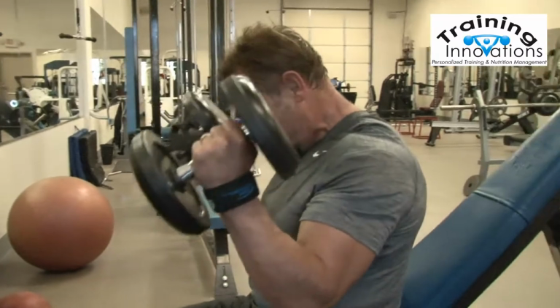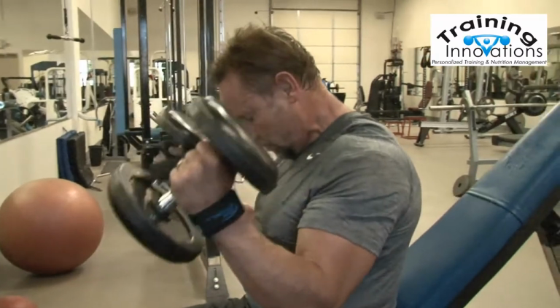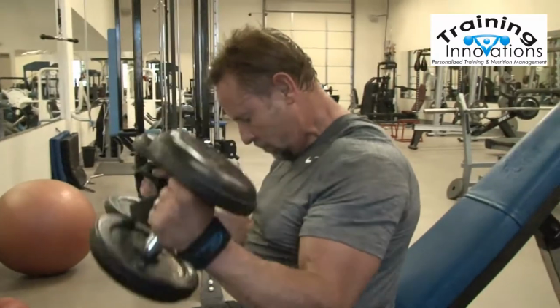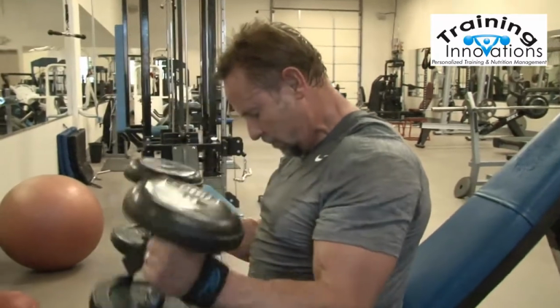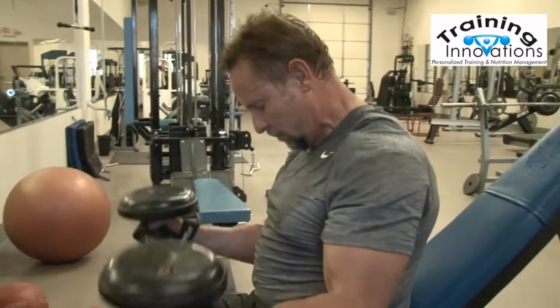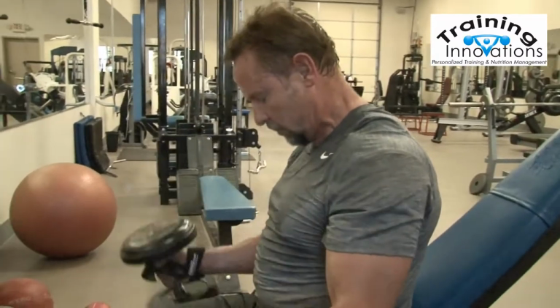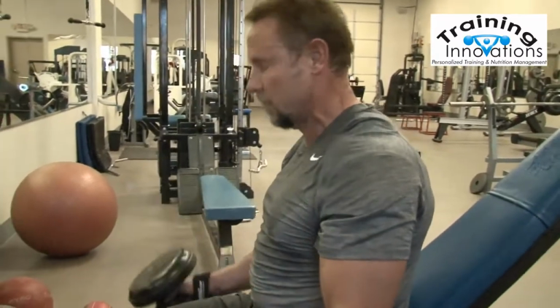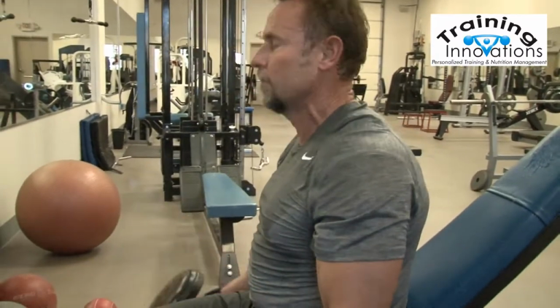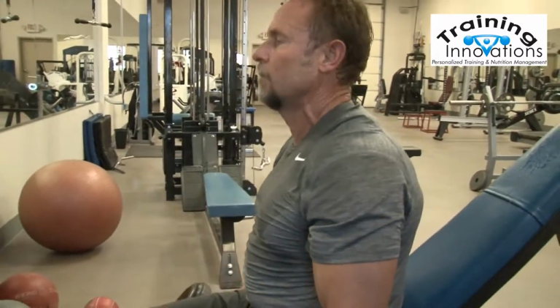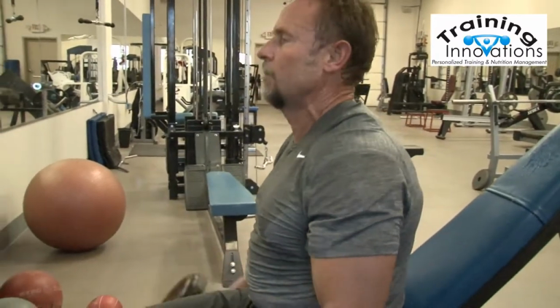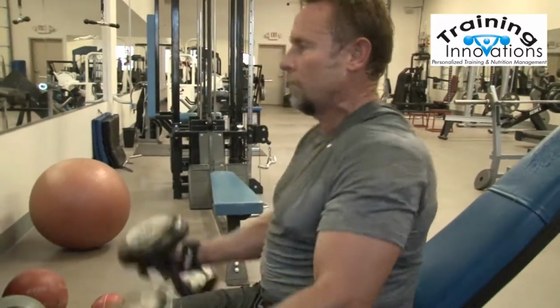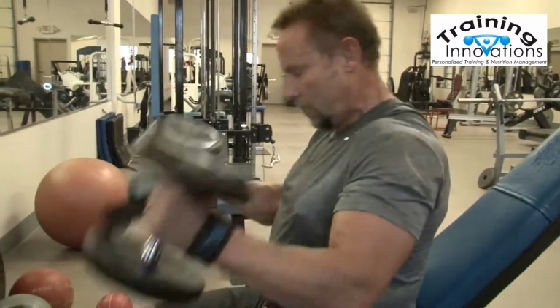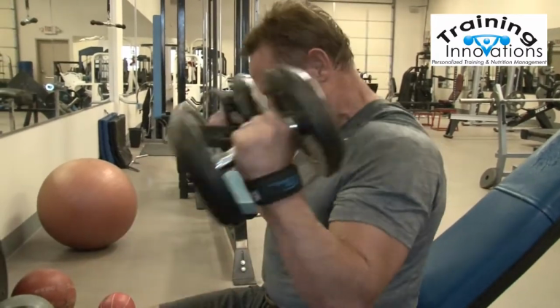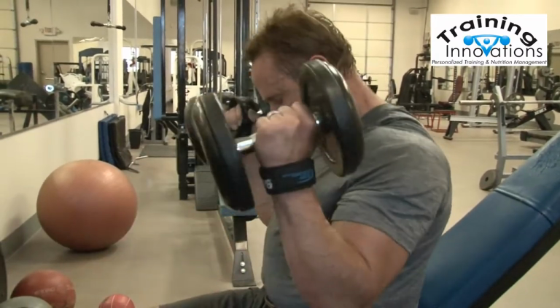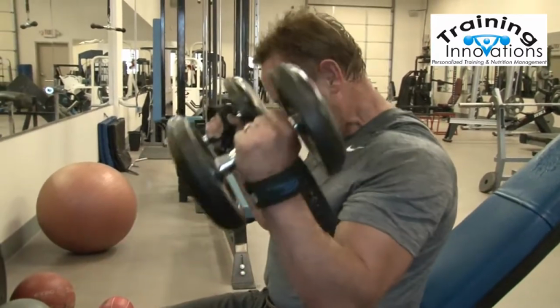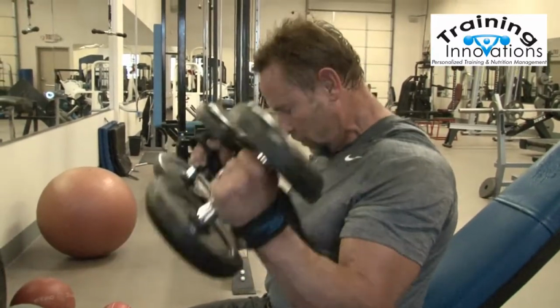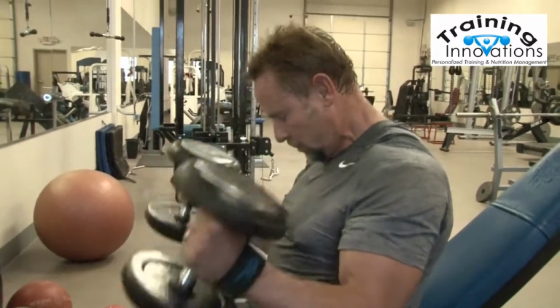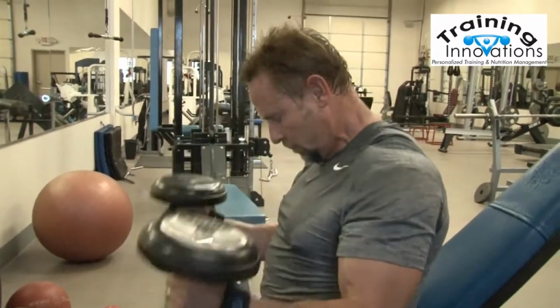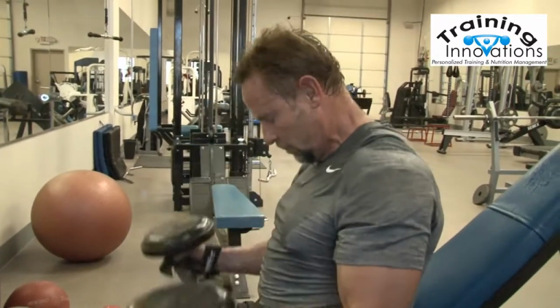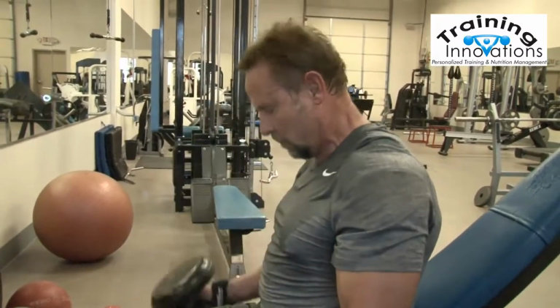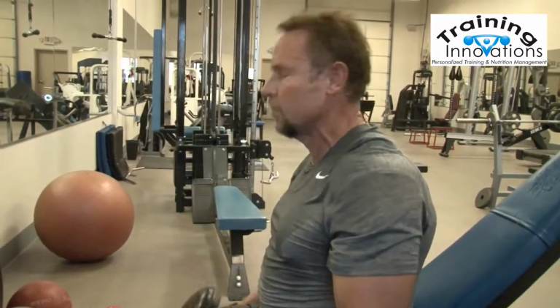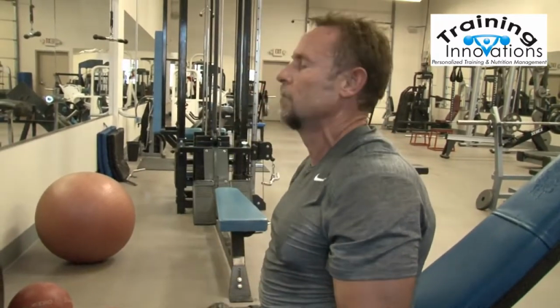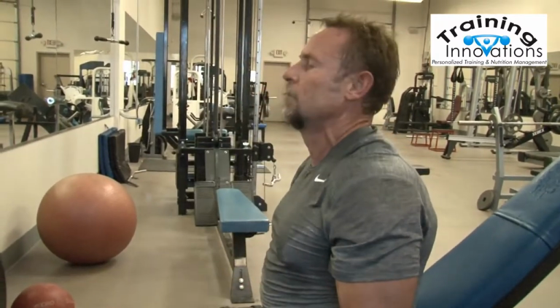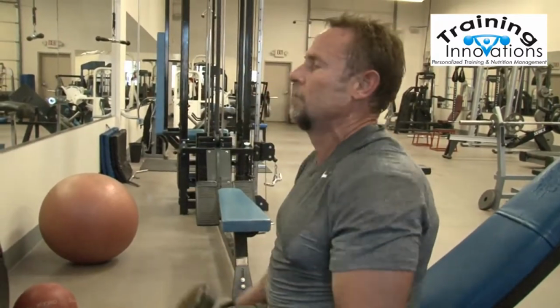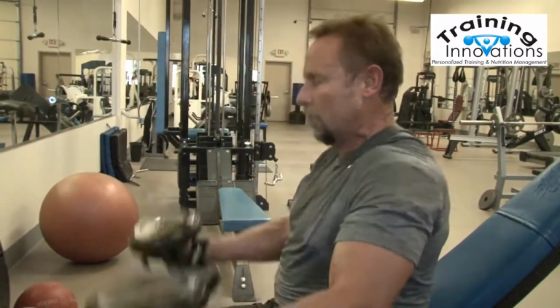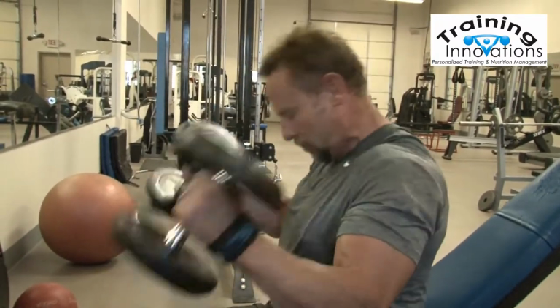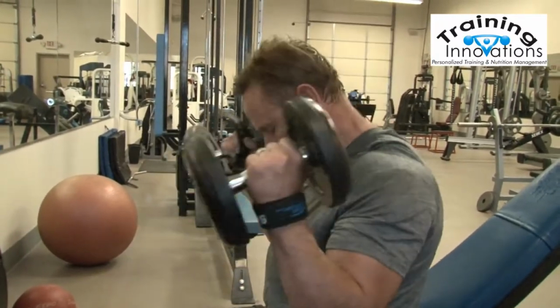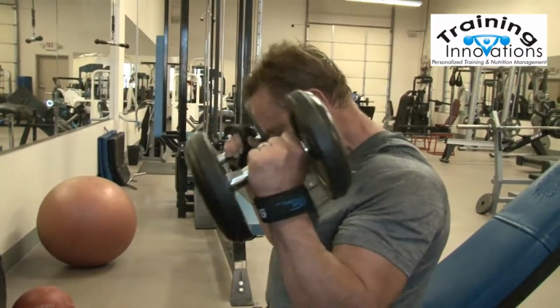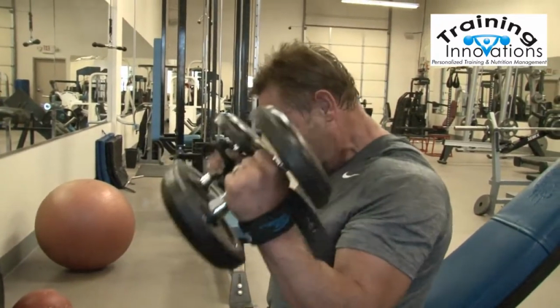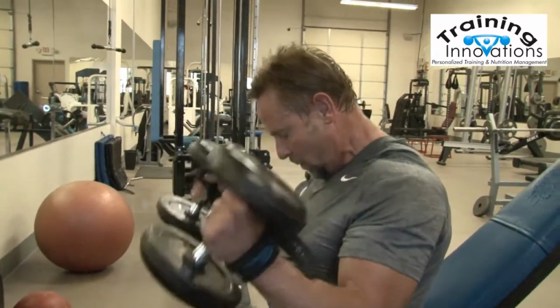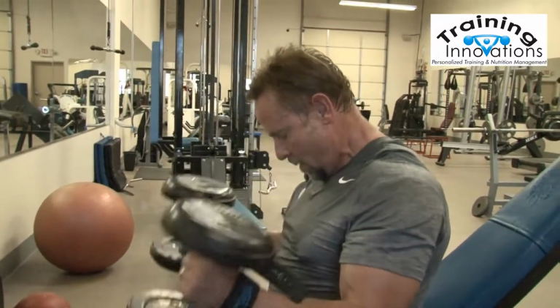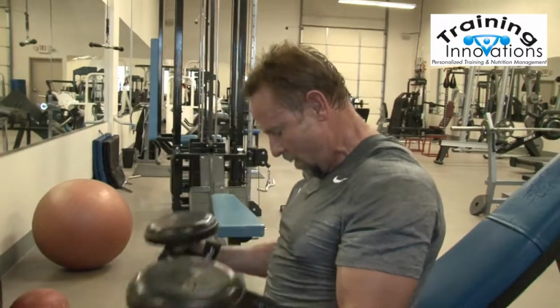He's going to be going for another 15 reps on this one, and that's going to get him nice and fatigued.